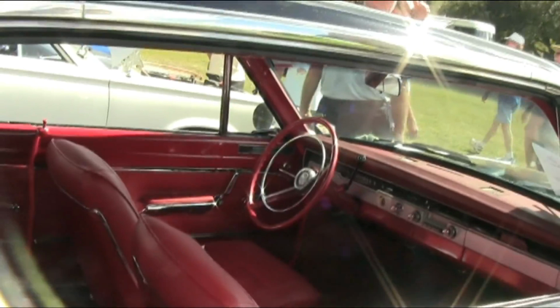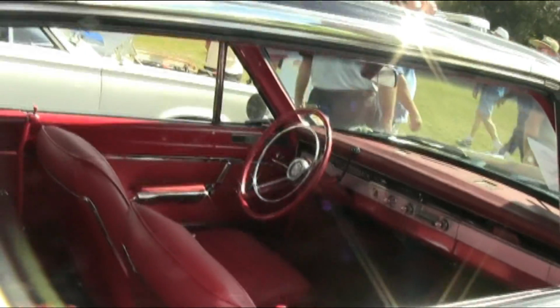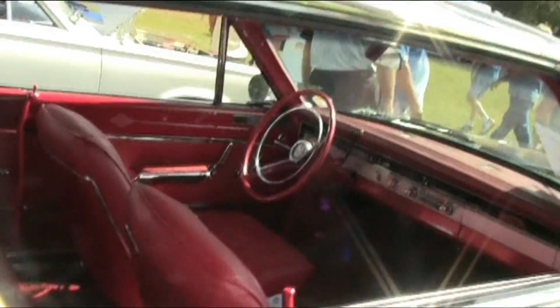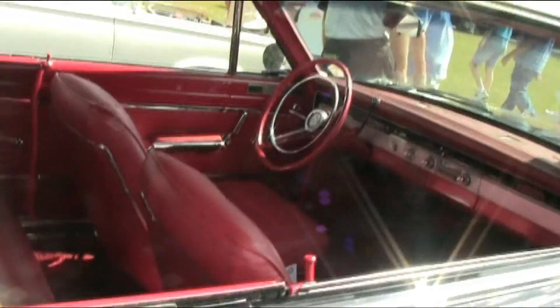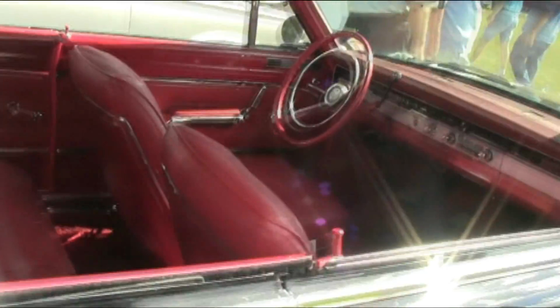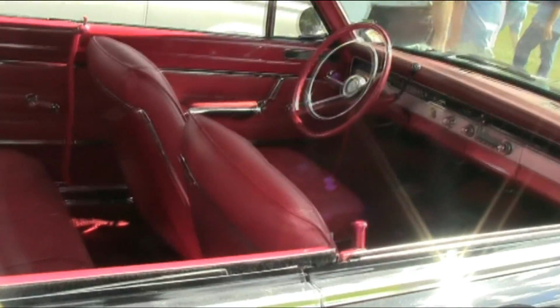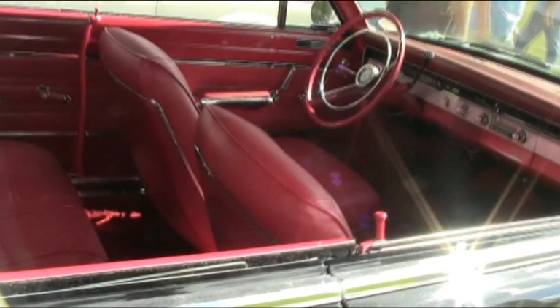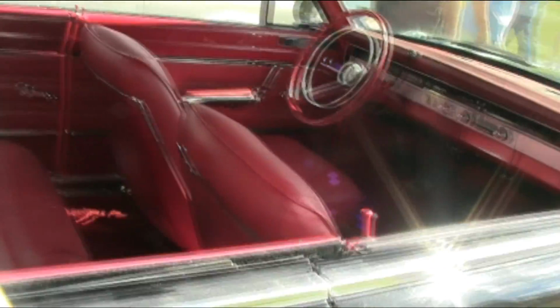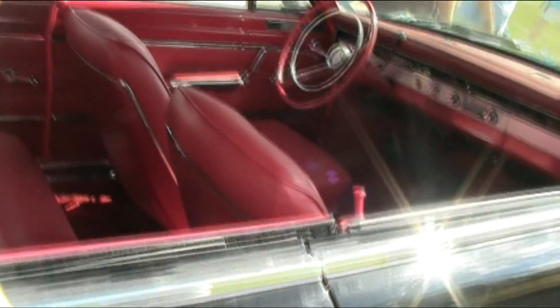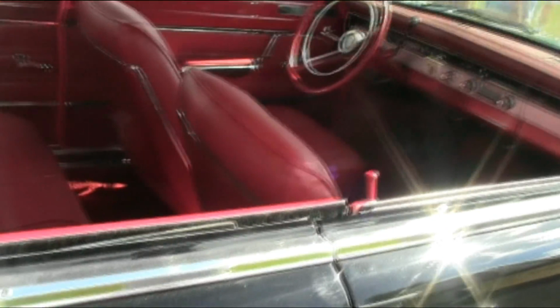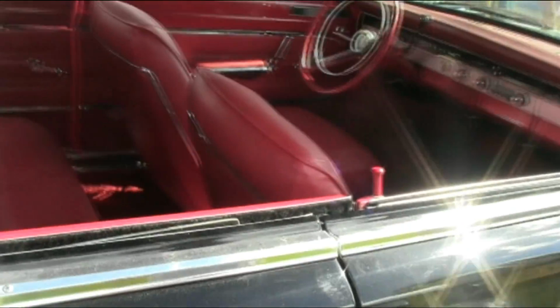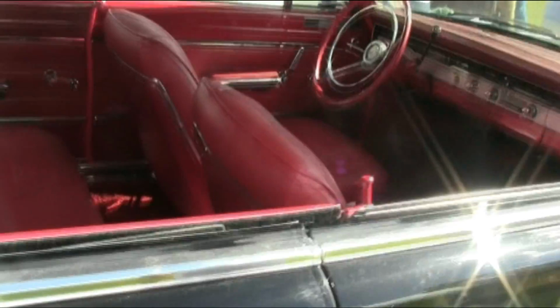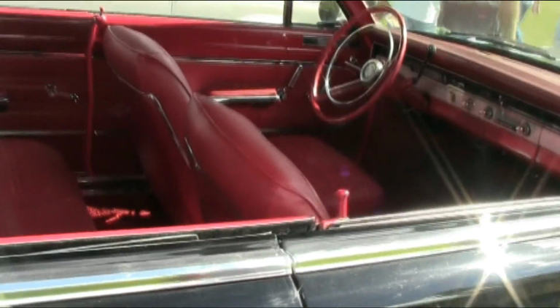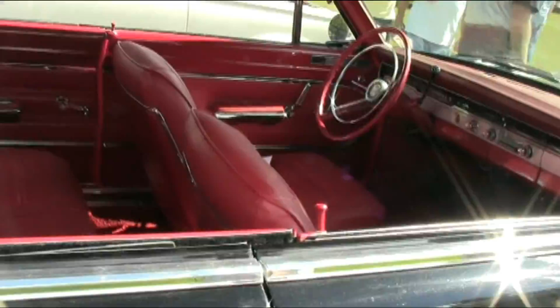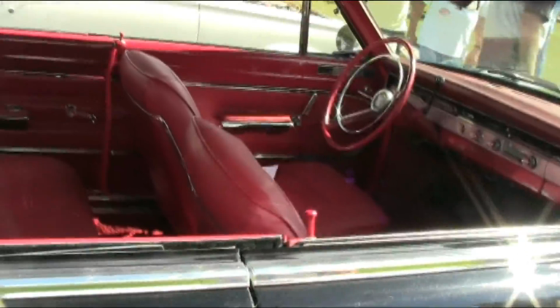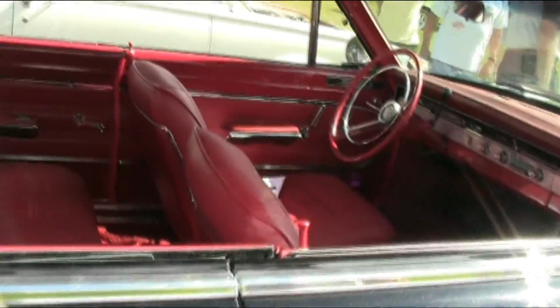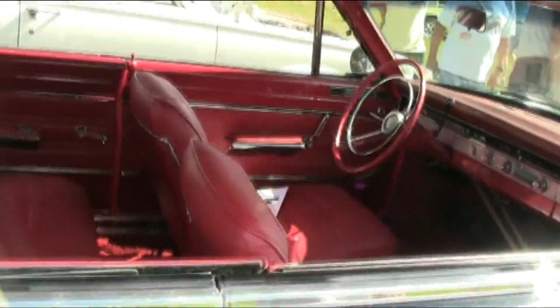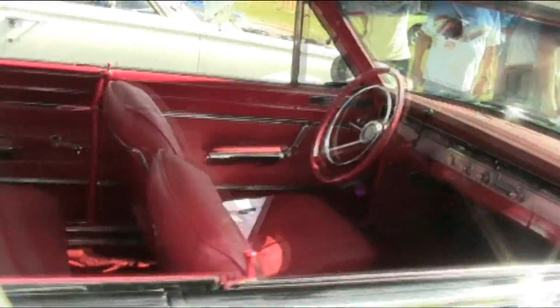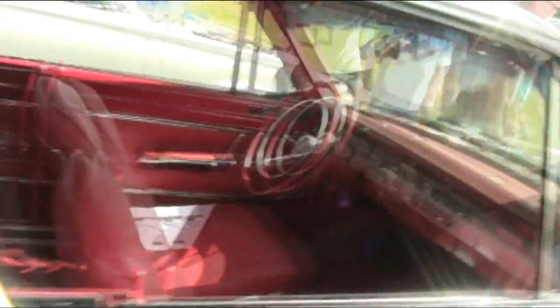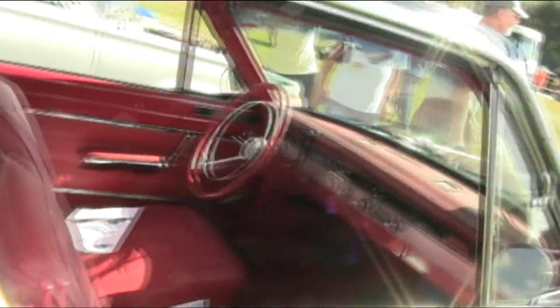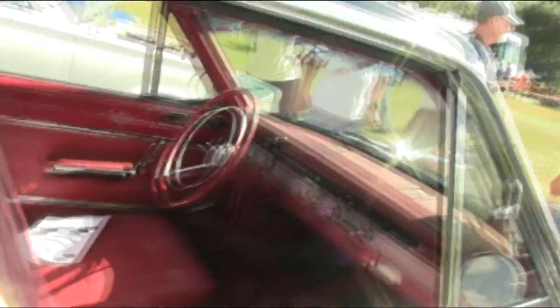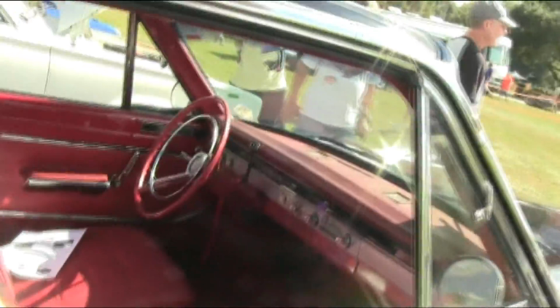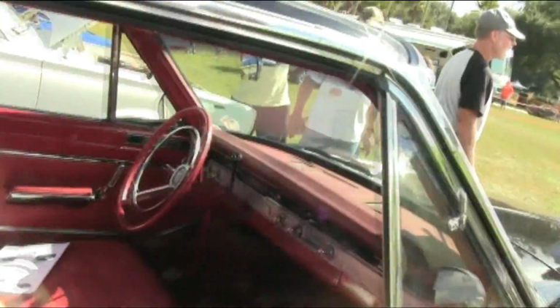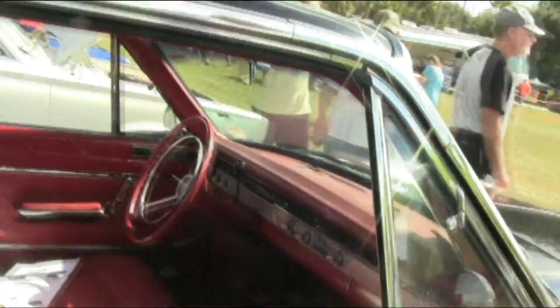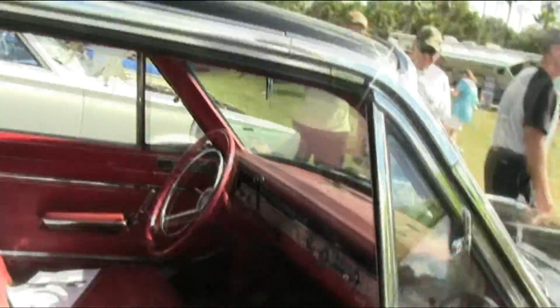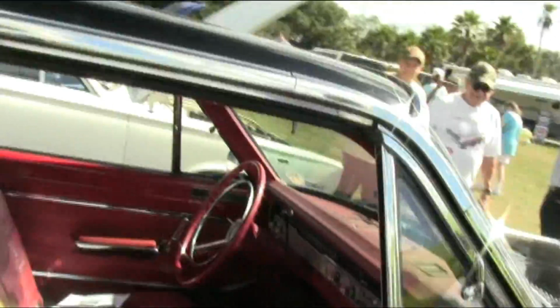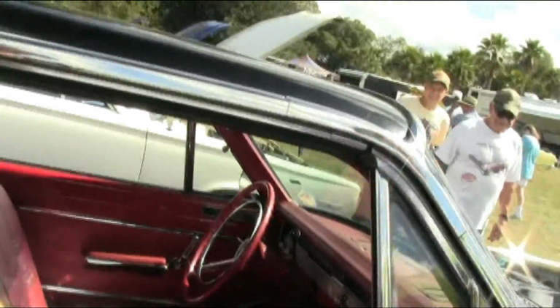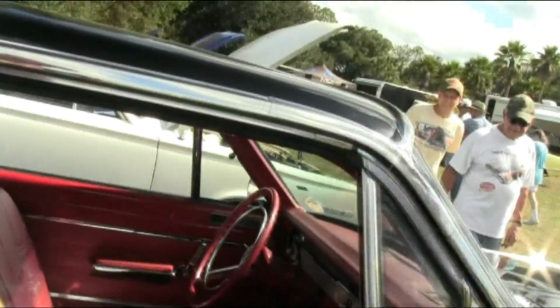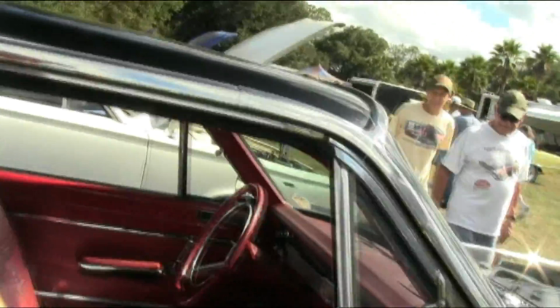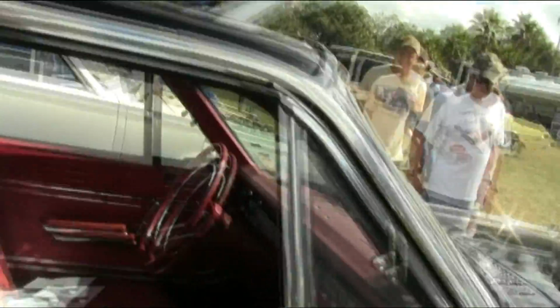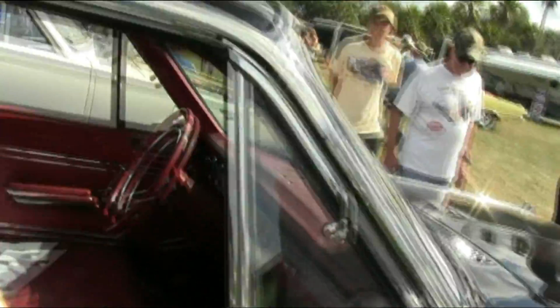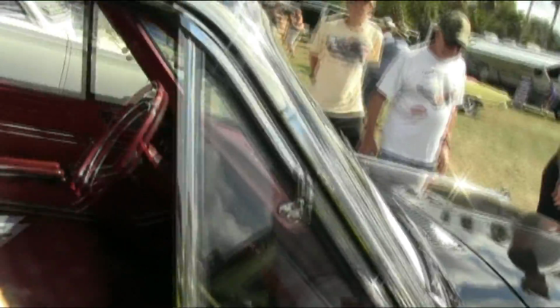It's a beautiful car, and one that you really don't see all that much.